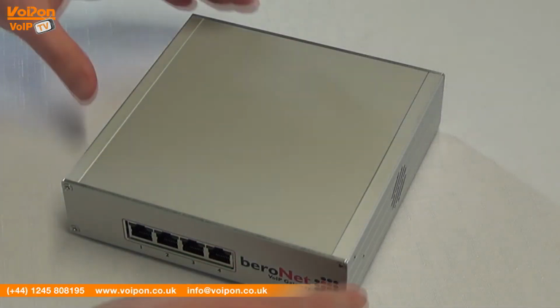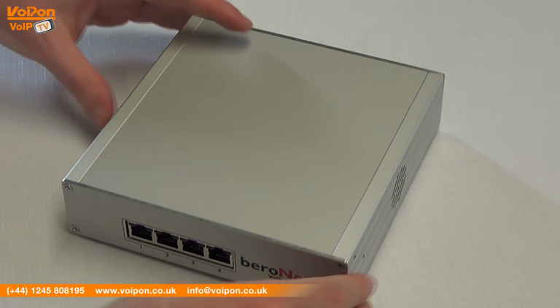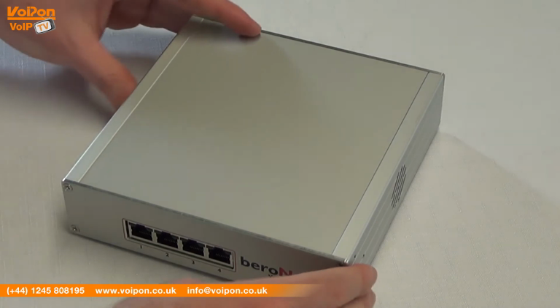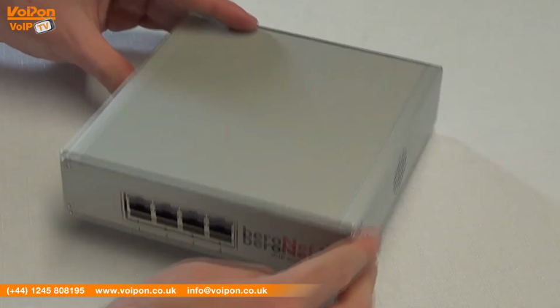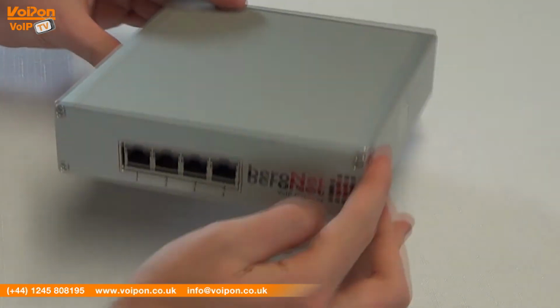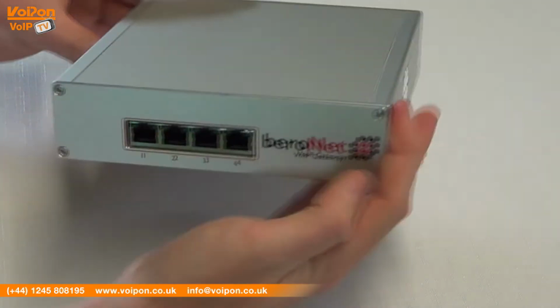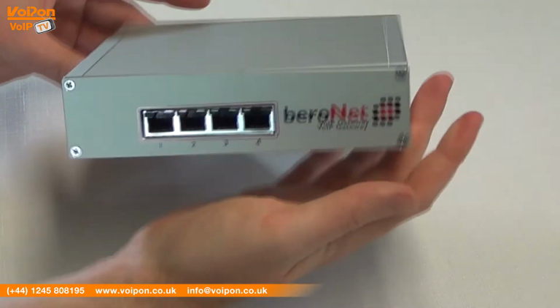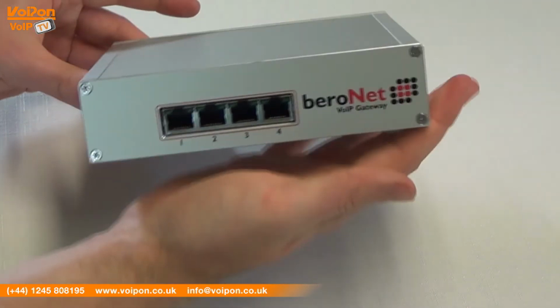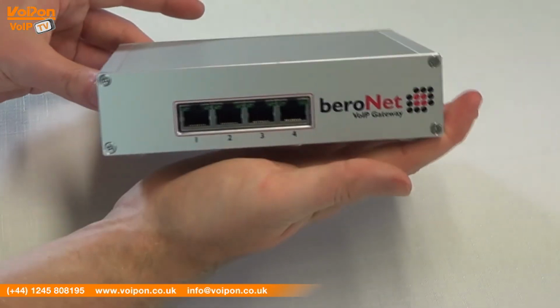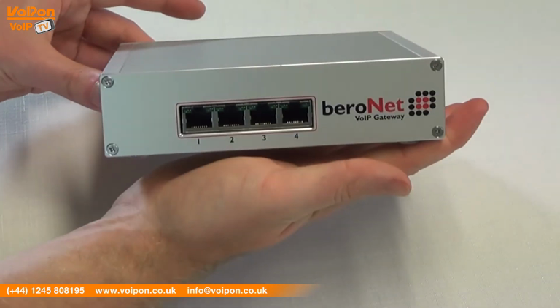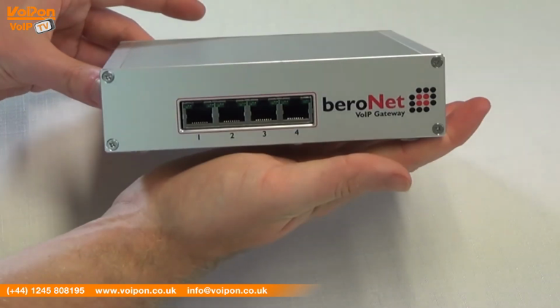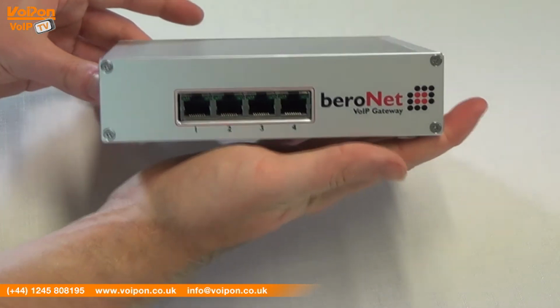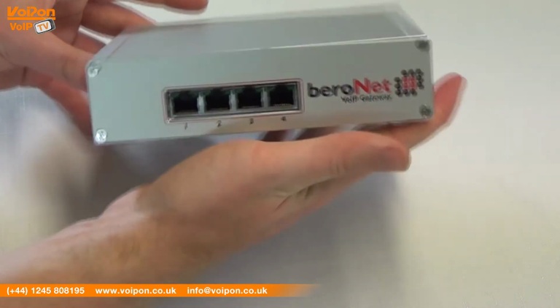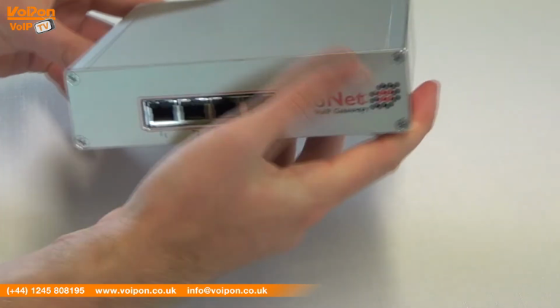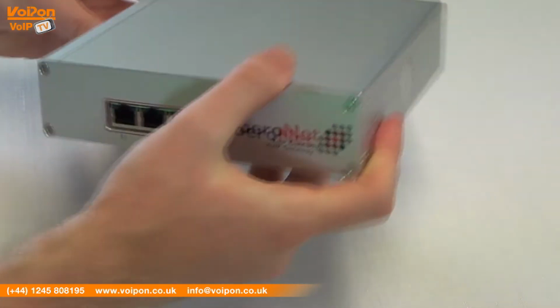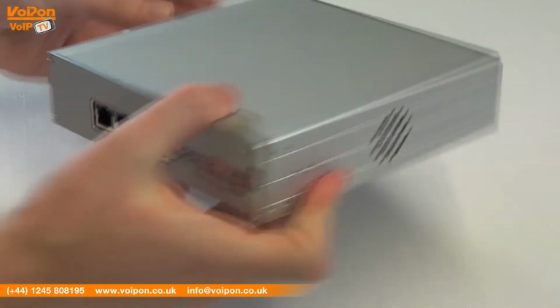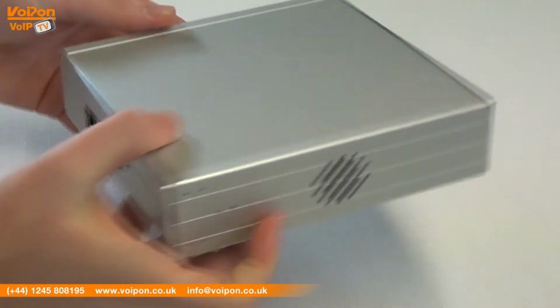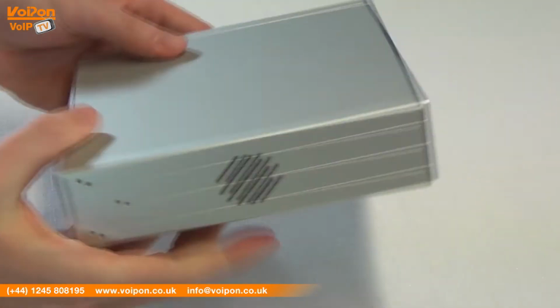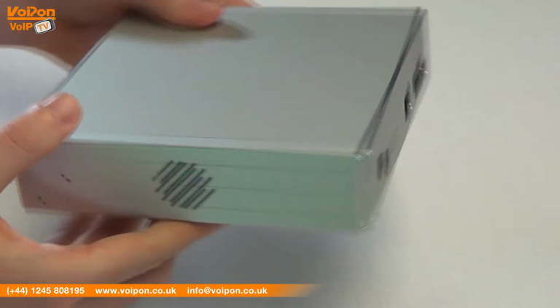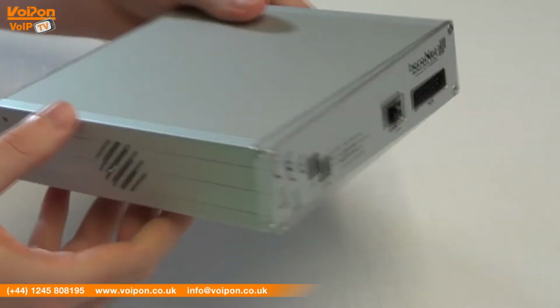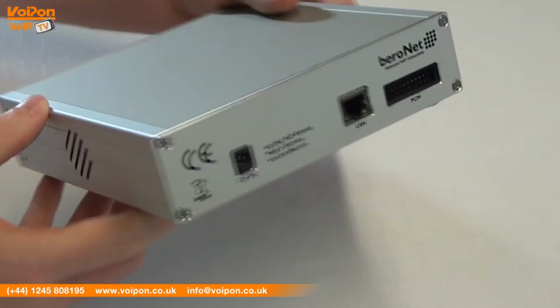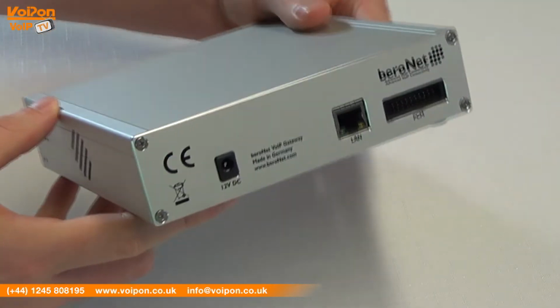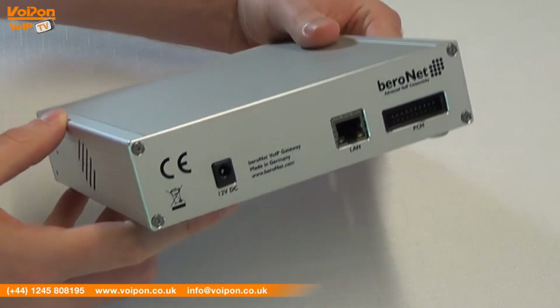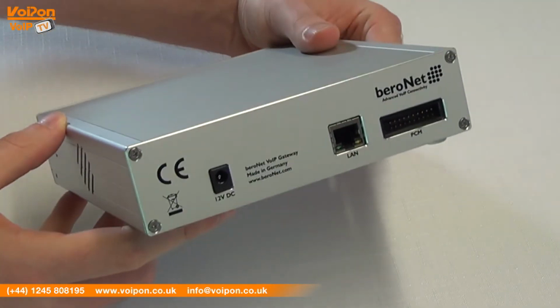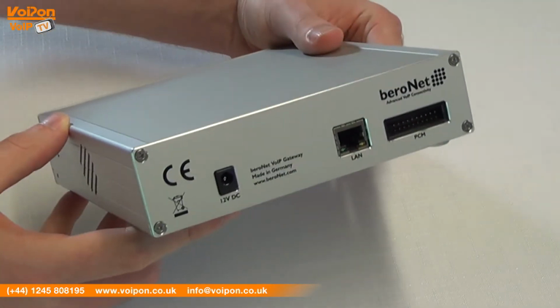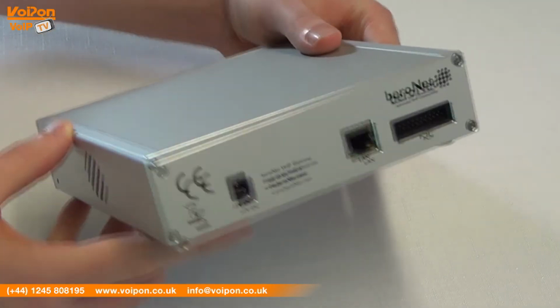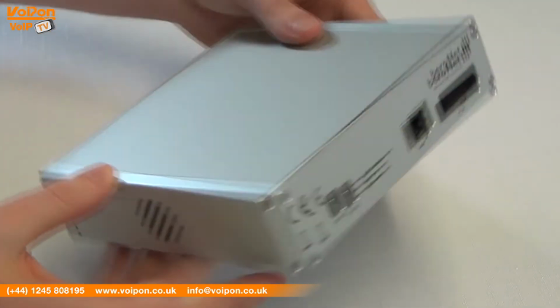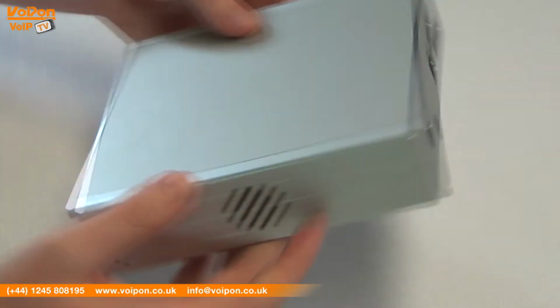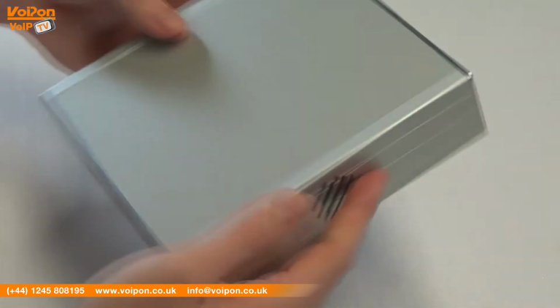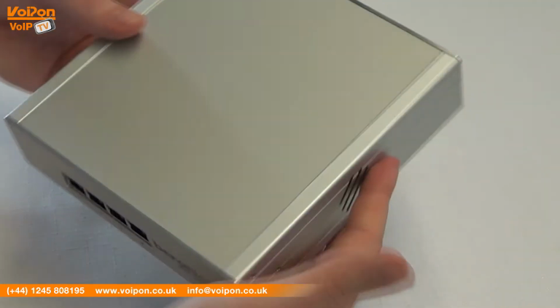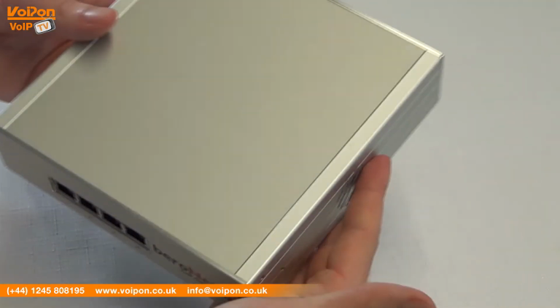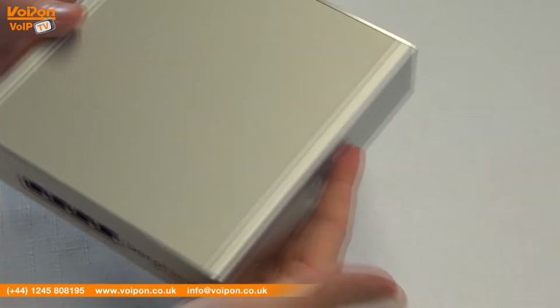Today we're going to look at the Birefix 400, a powerful and flexible VoIP gateway from Bireonet.